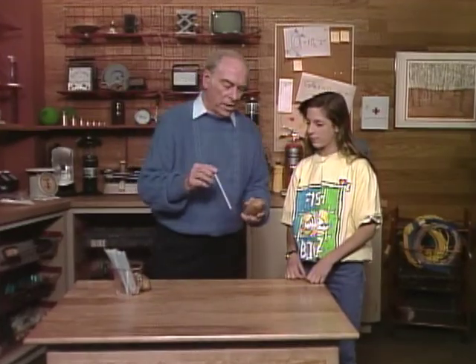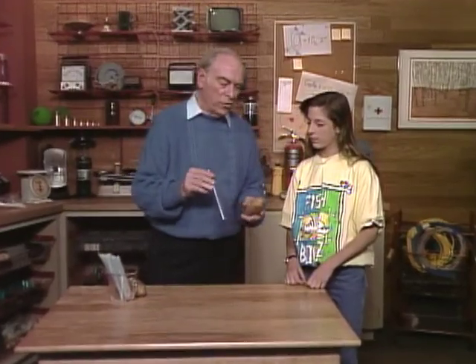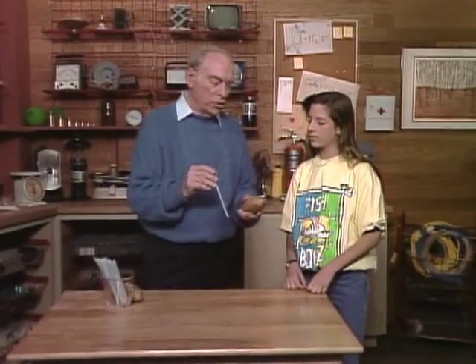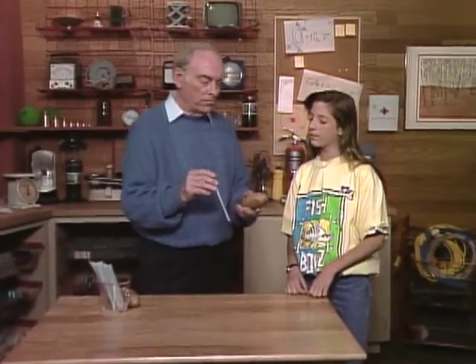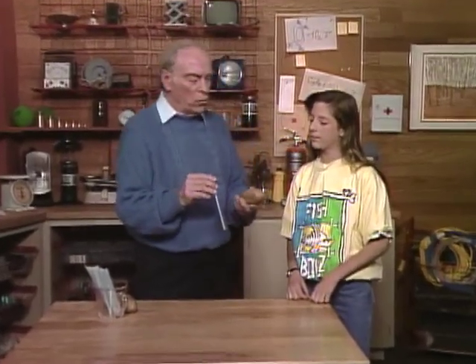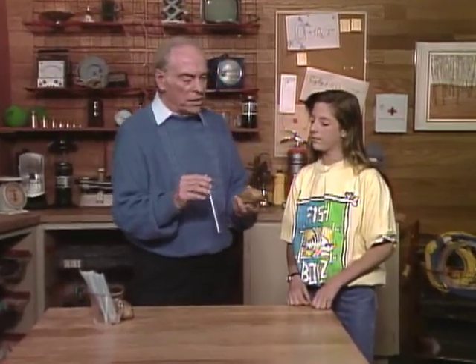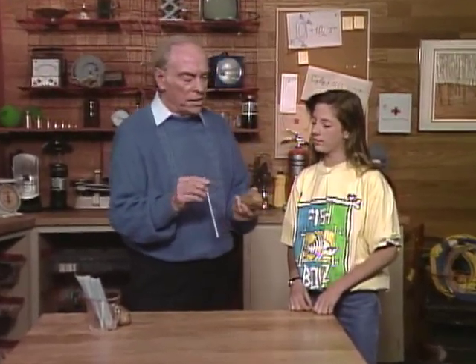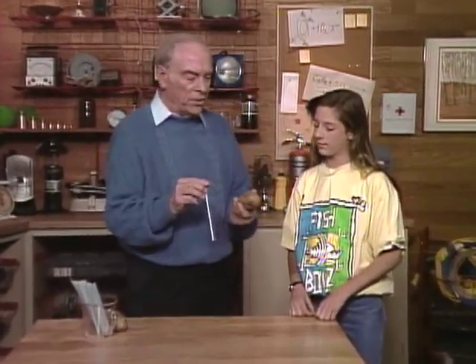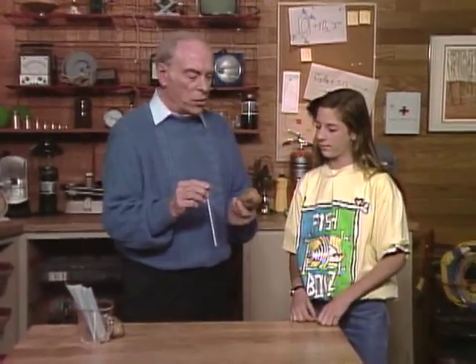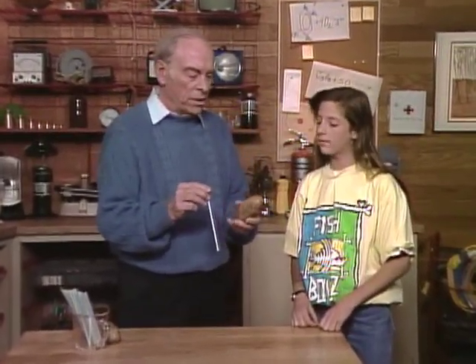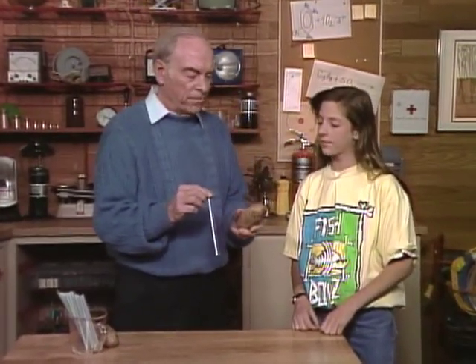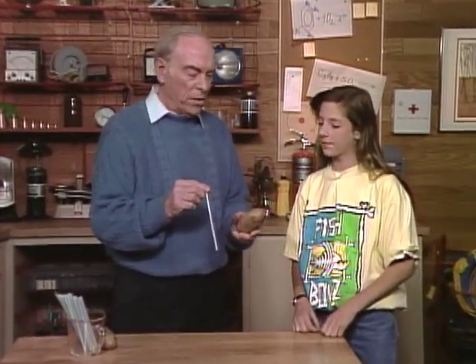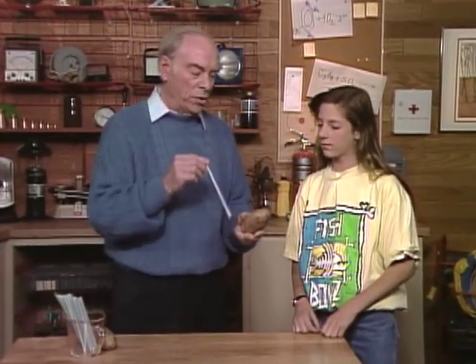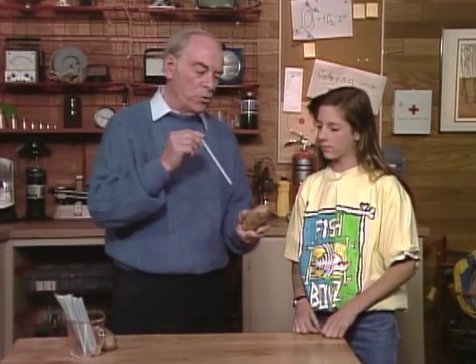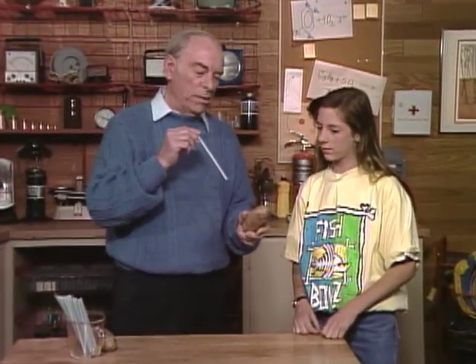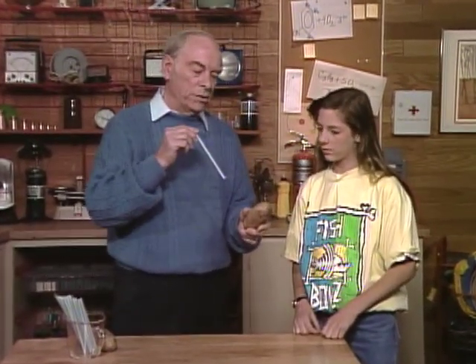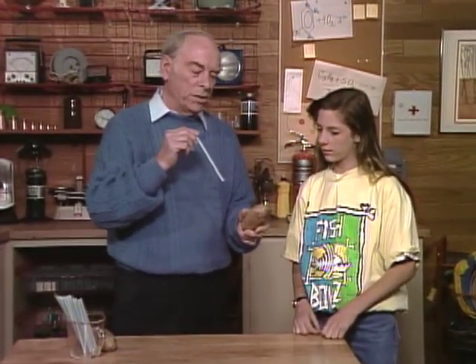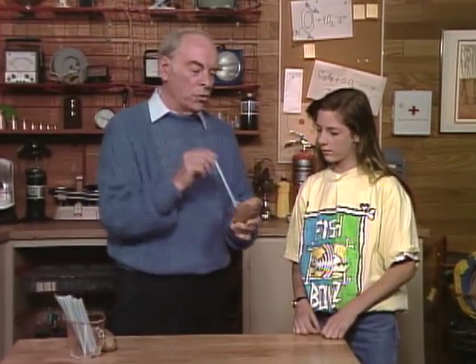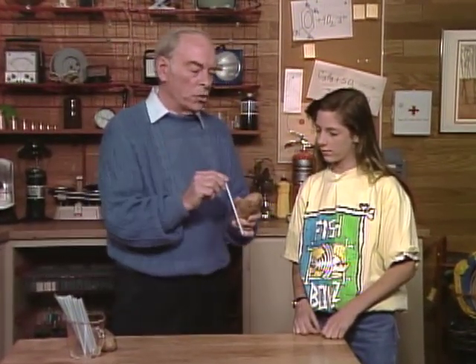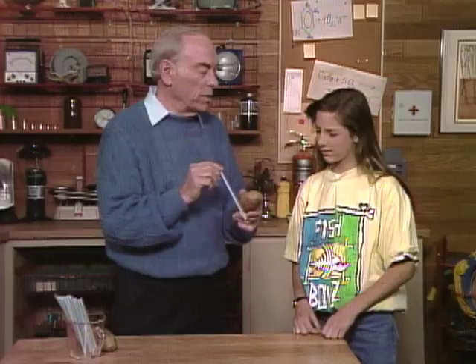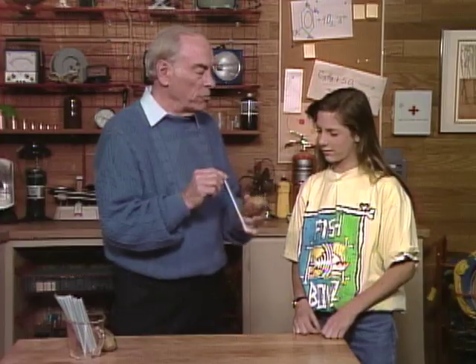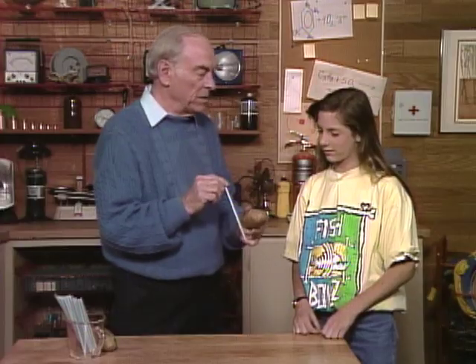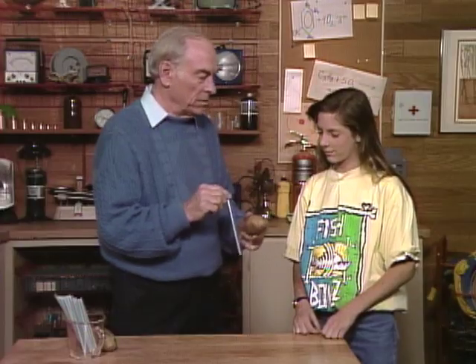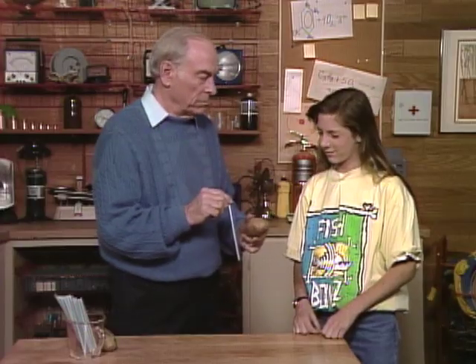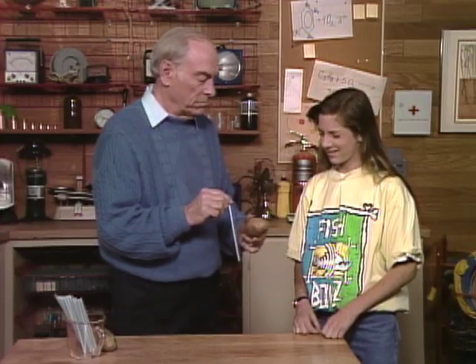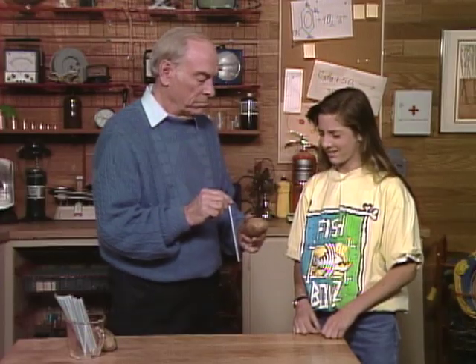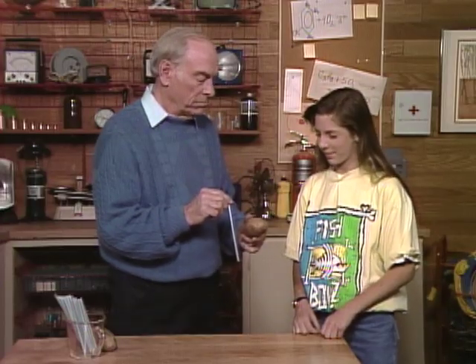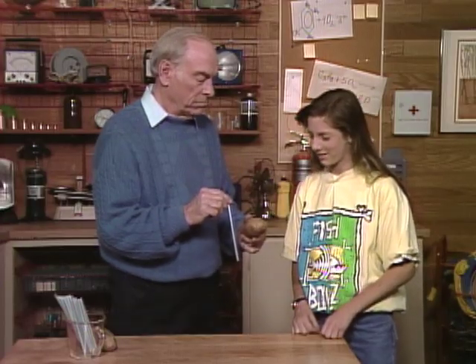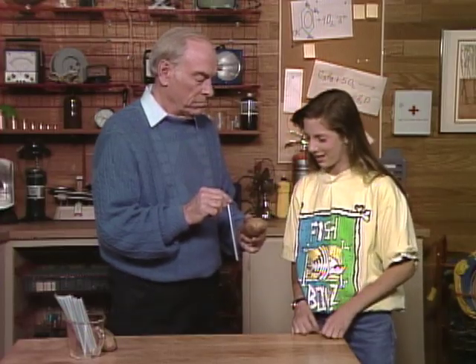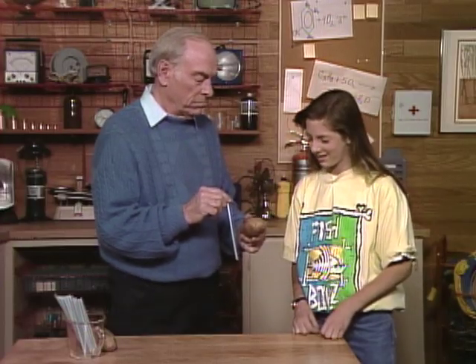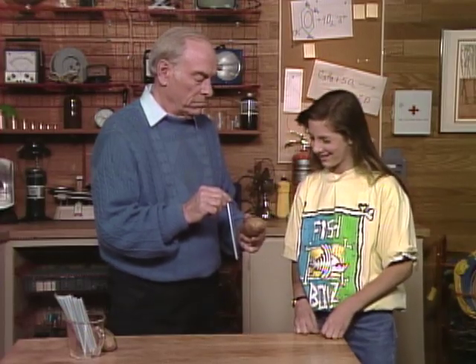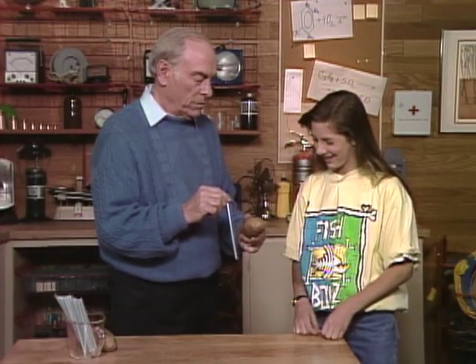Erin, there's an old scientific trick in which you plunge a soda straw right through a potato. Sounds impossible. How do you do that?